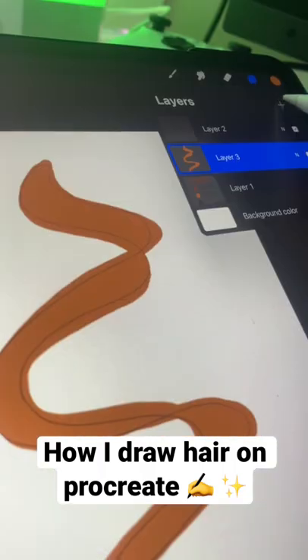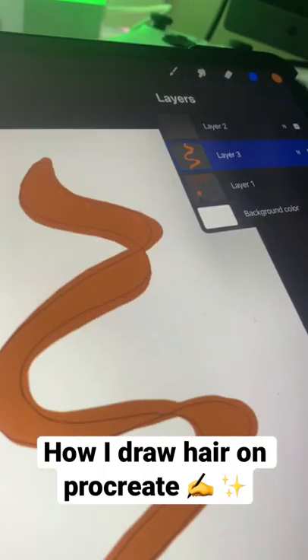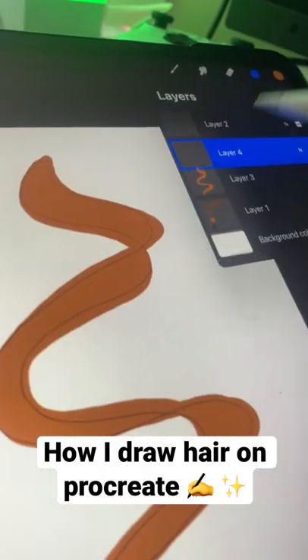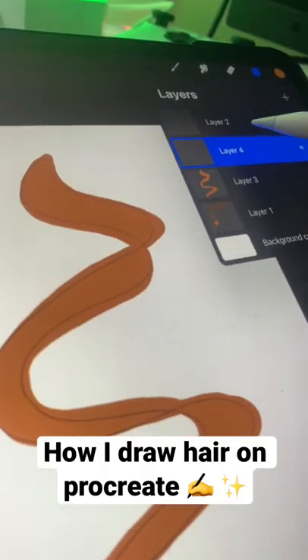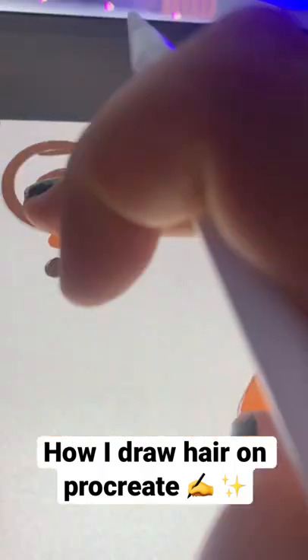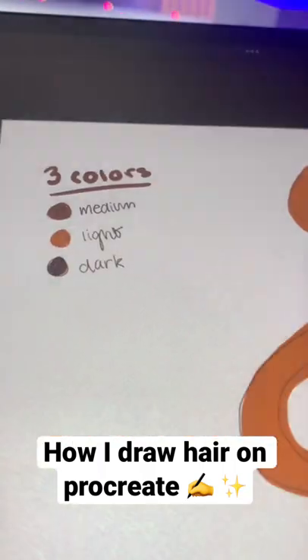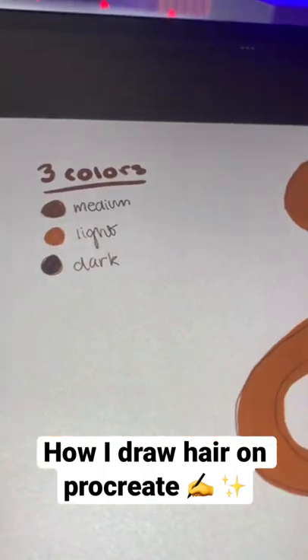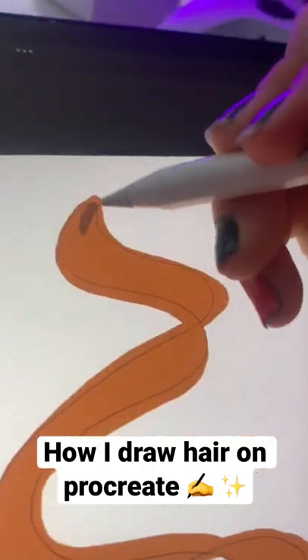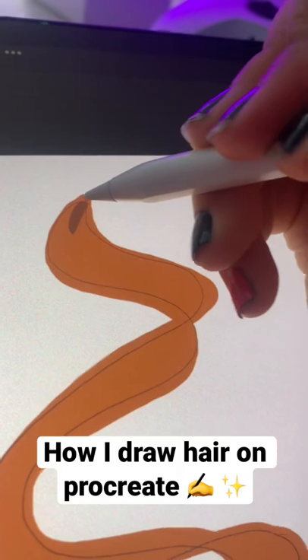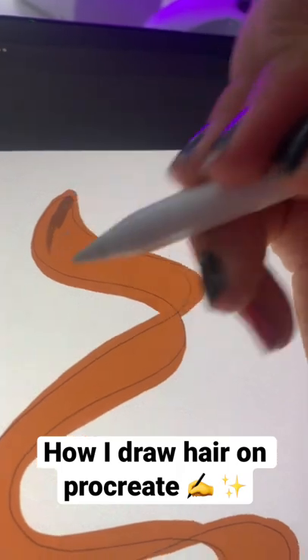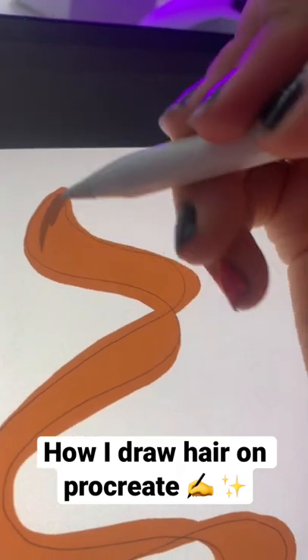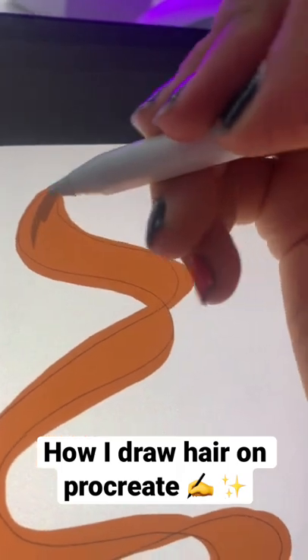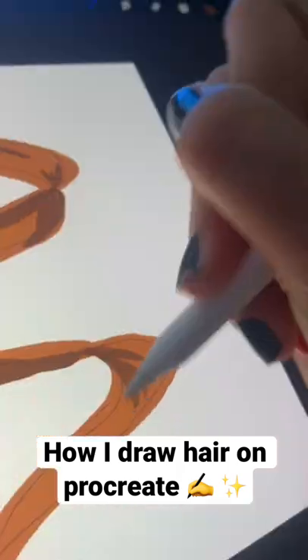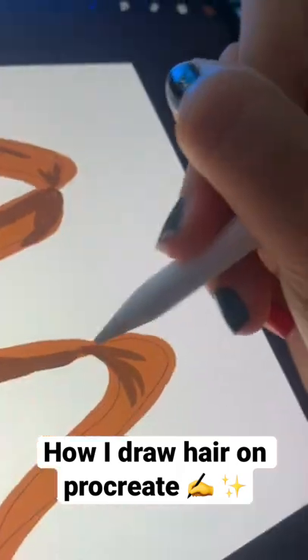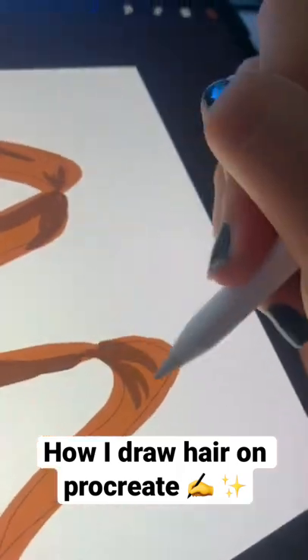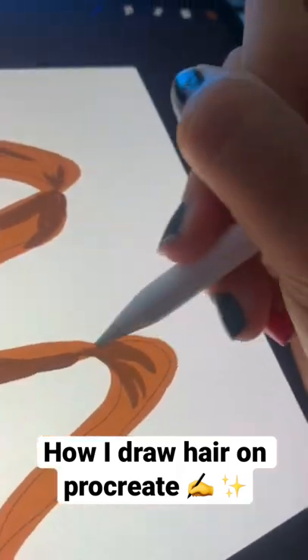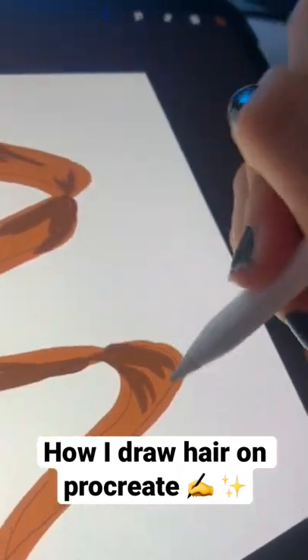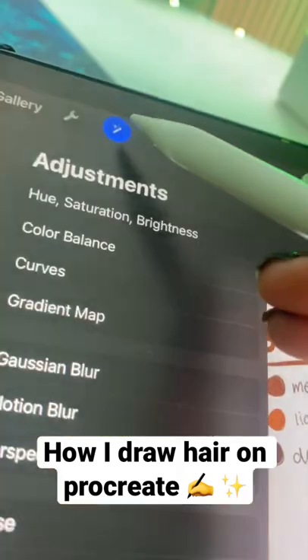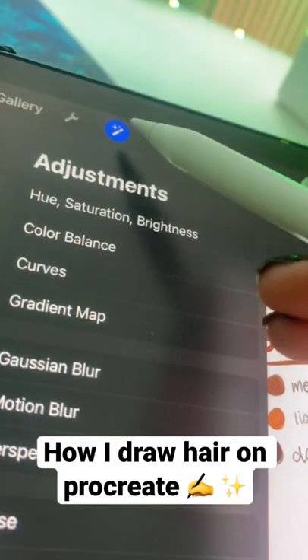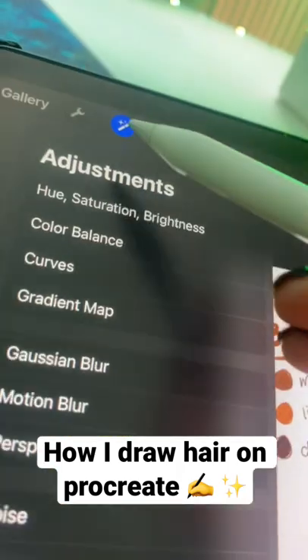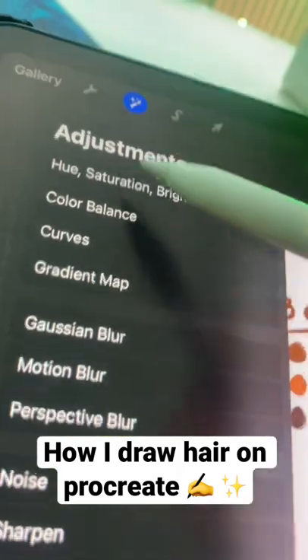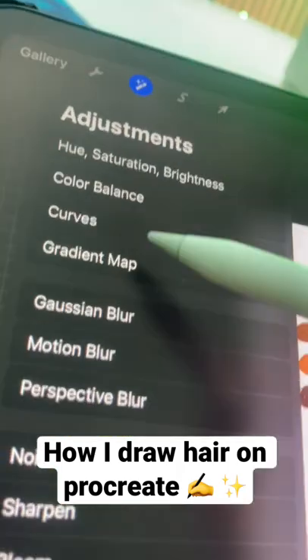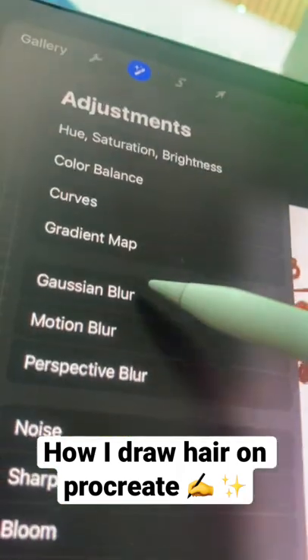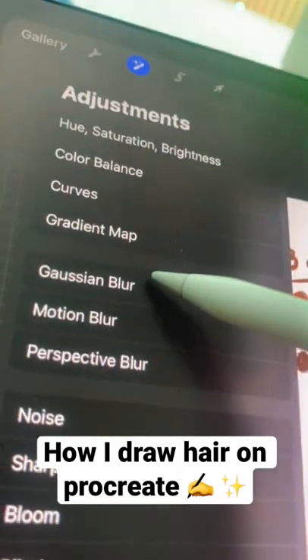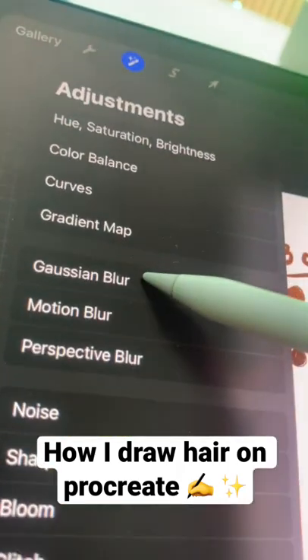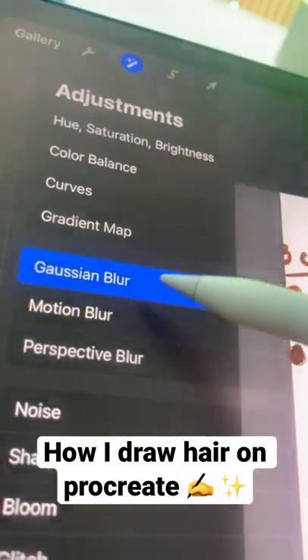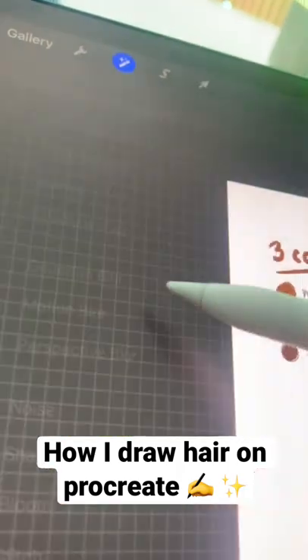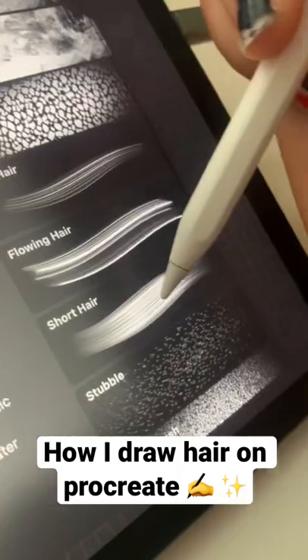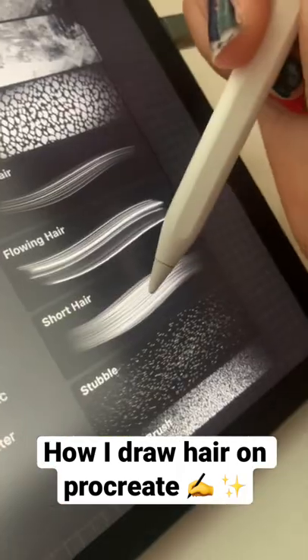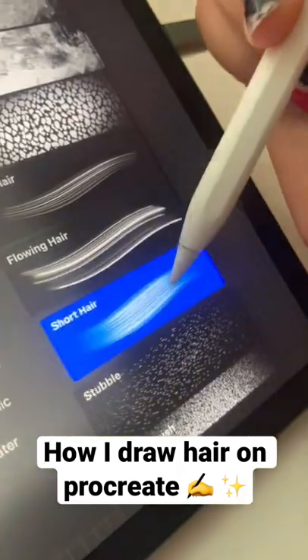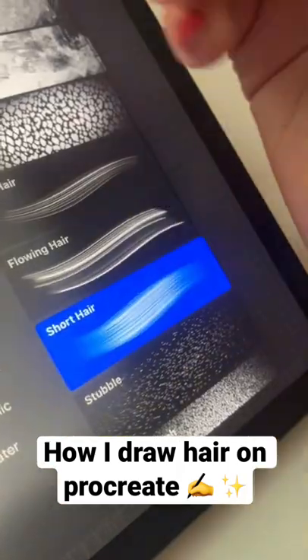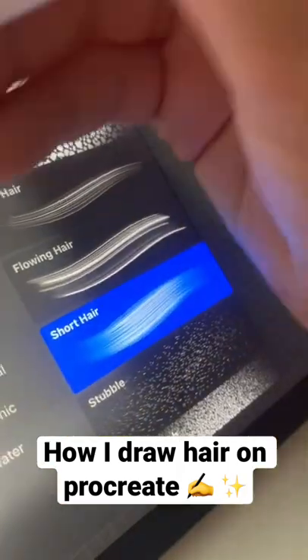Then with the medium color, add some shading in the creases of the hair, and then use Gaussian blur to kind of blur it out.